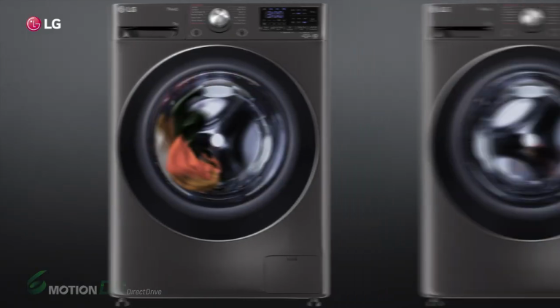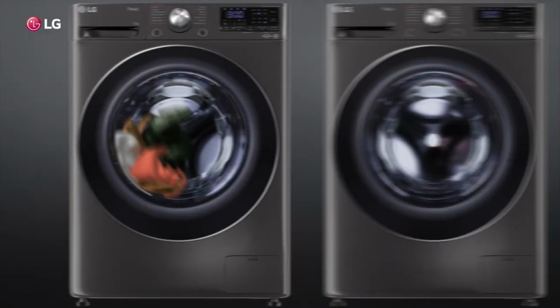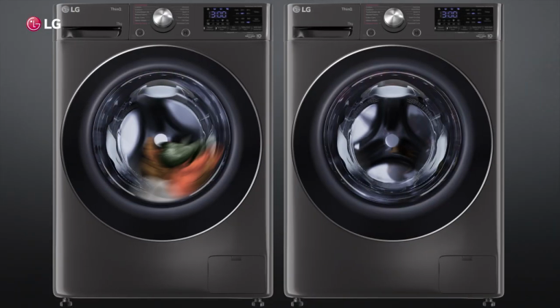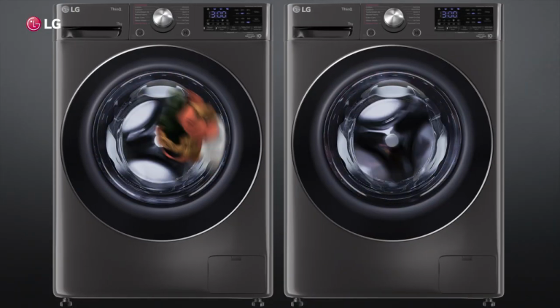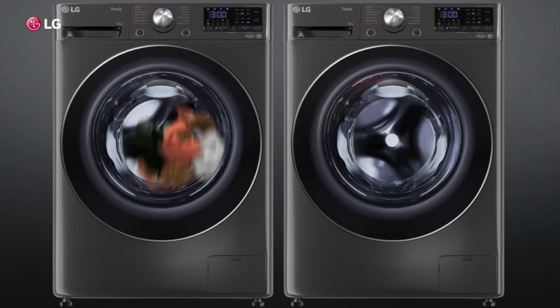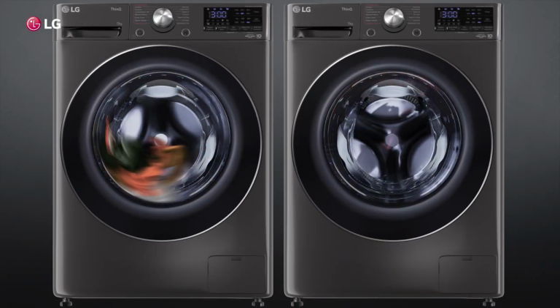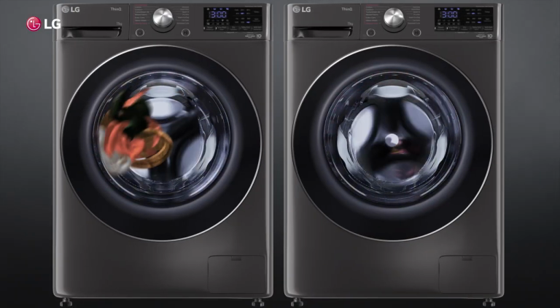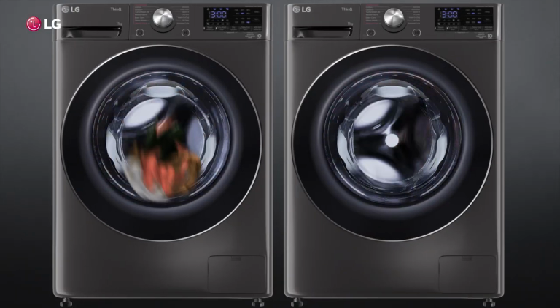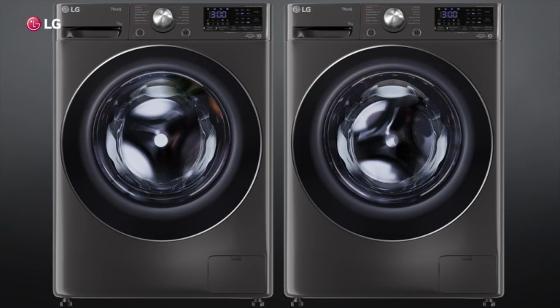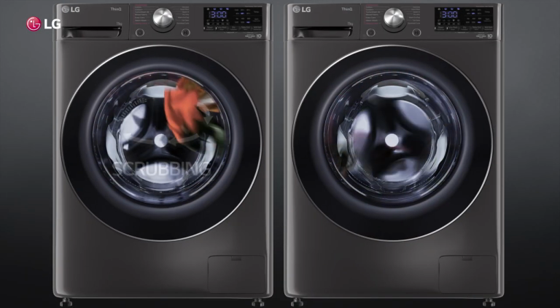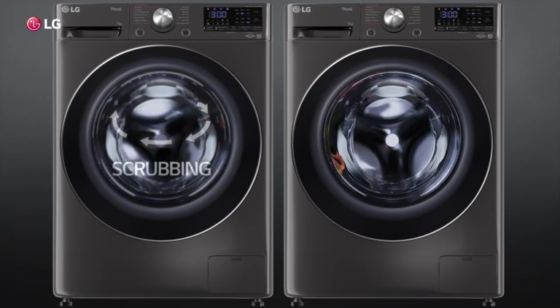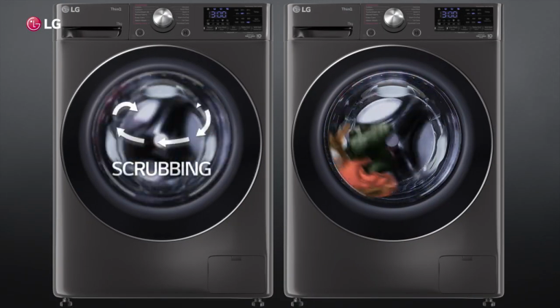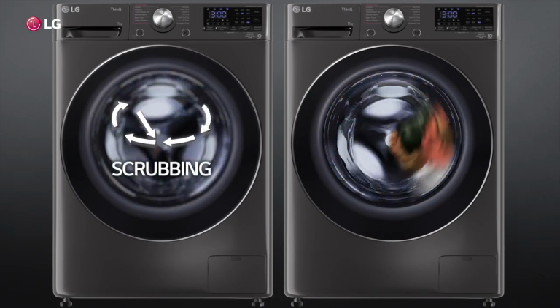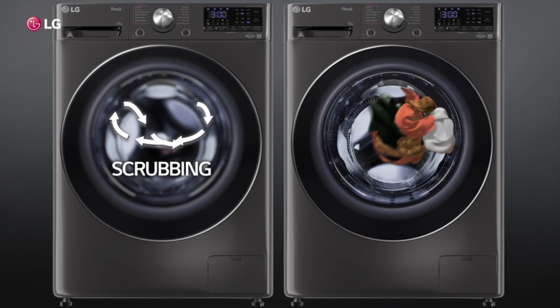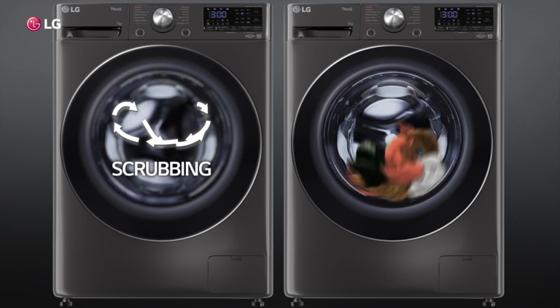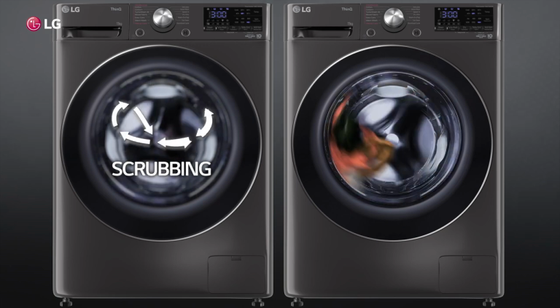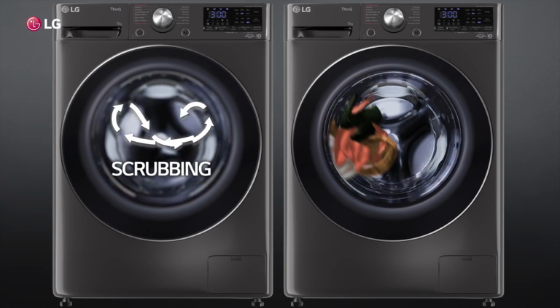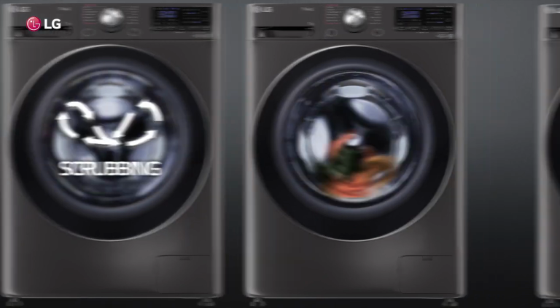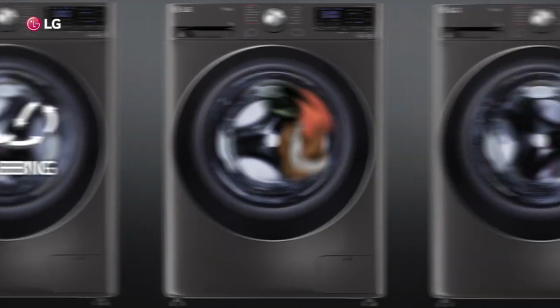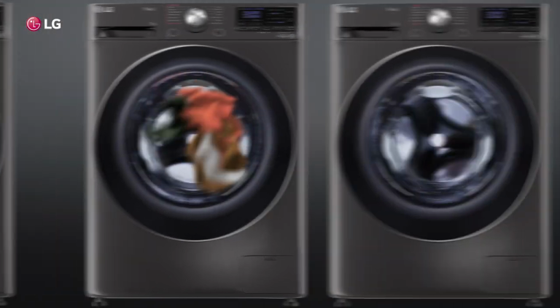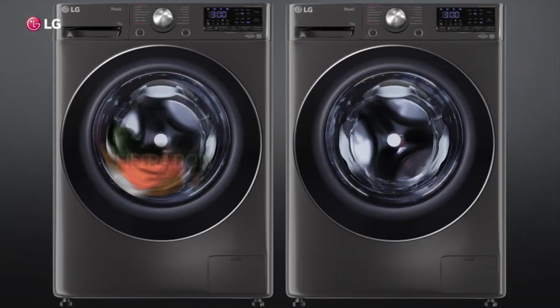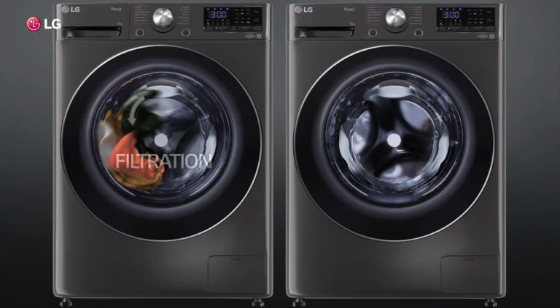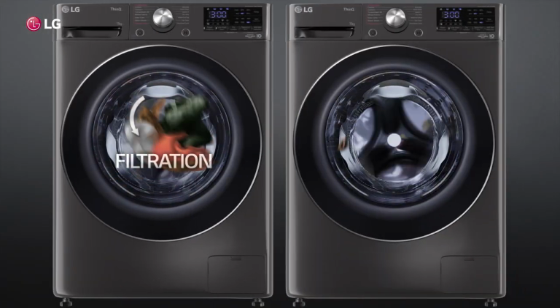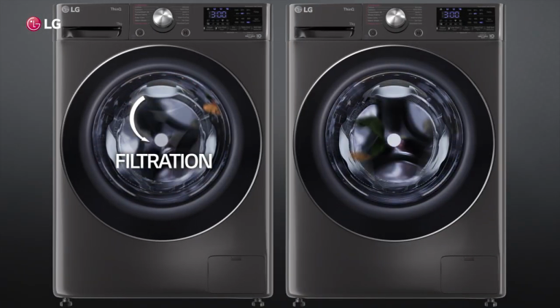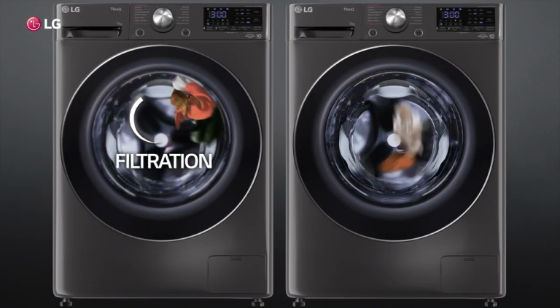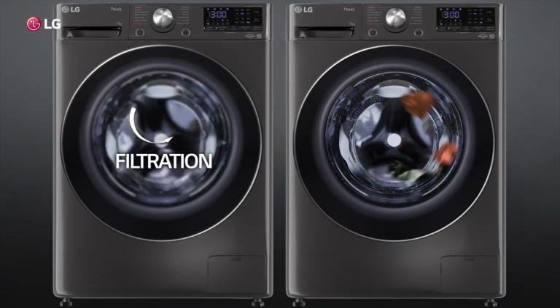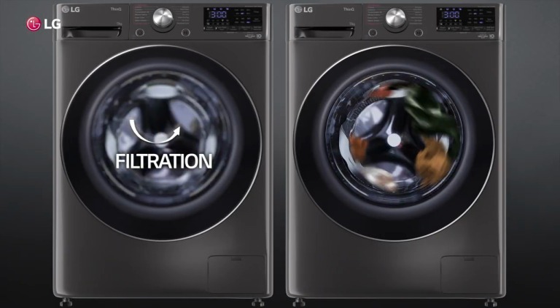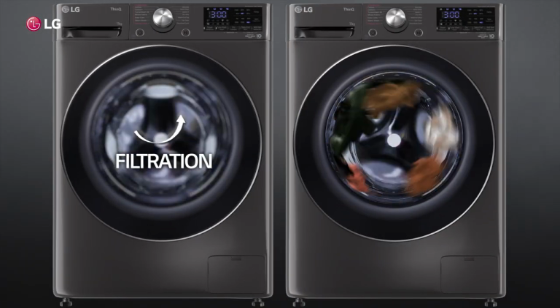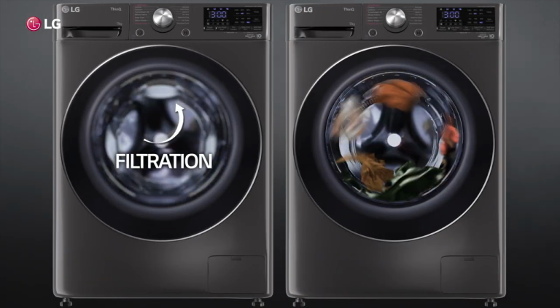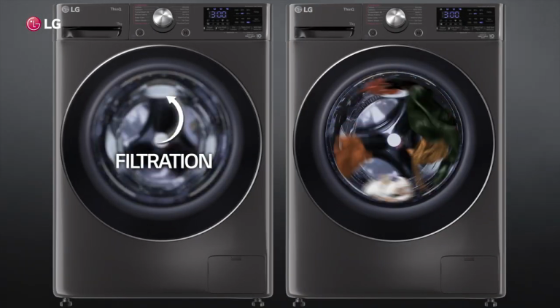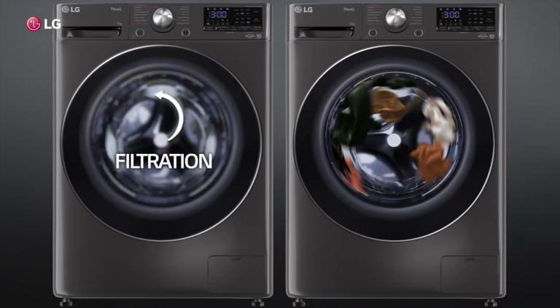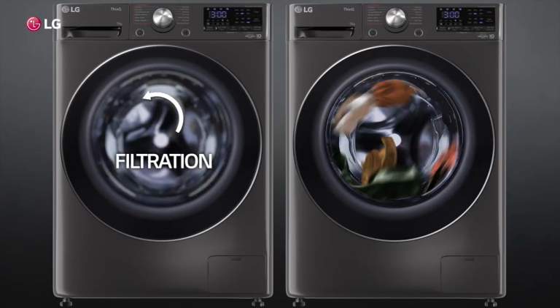The direct drive technology also offers you six unique motions leading to a better wash.